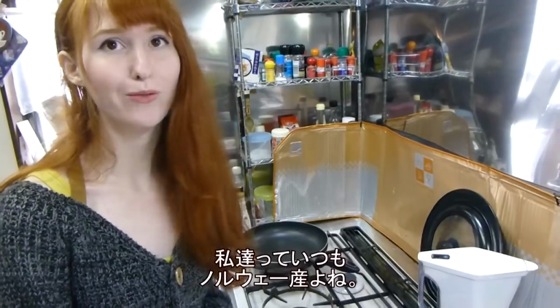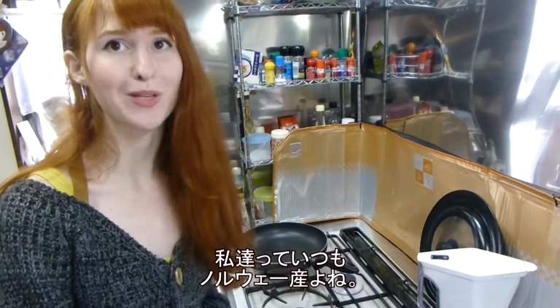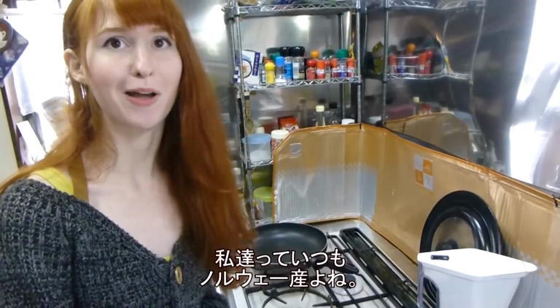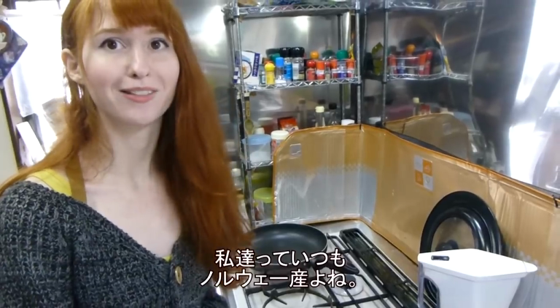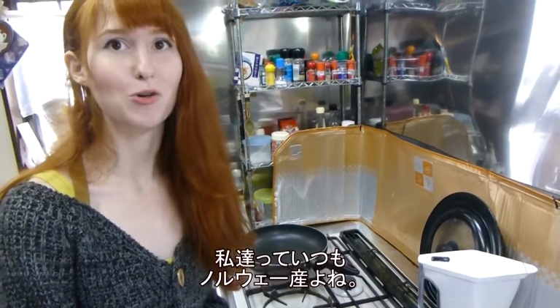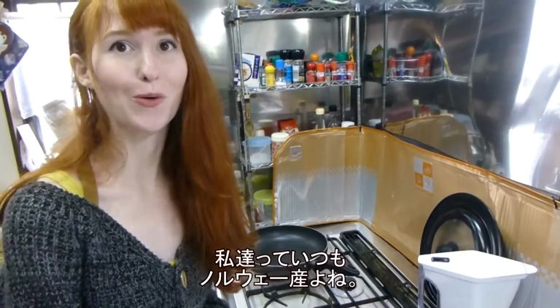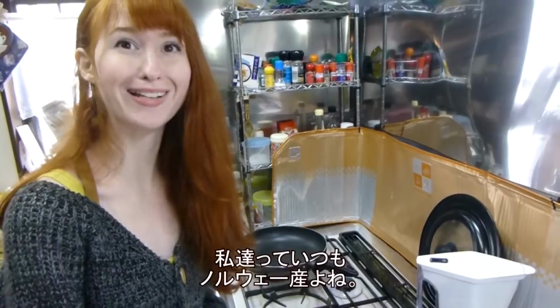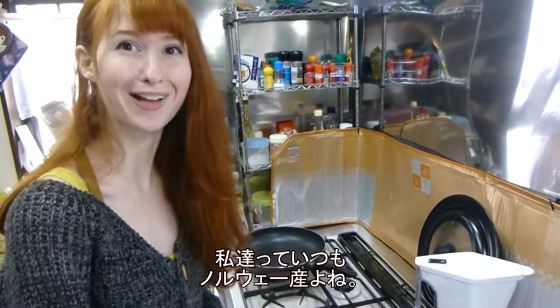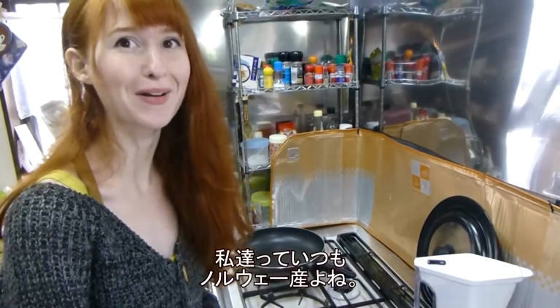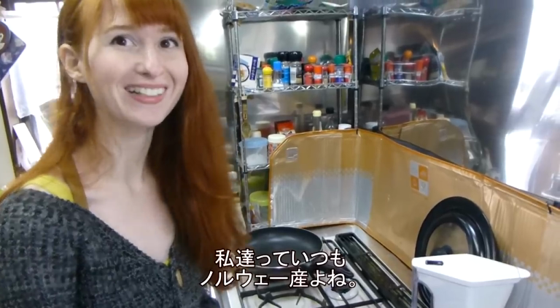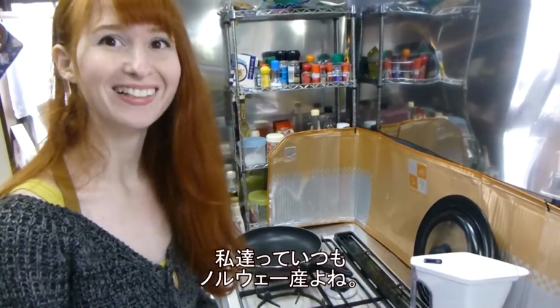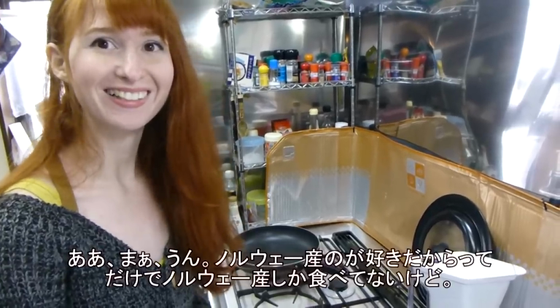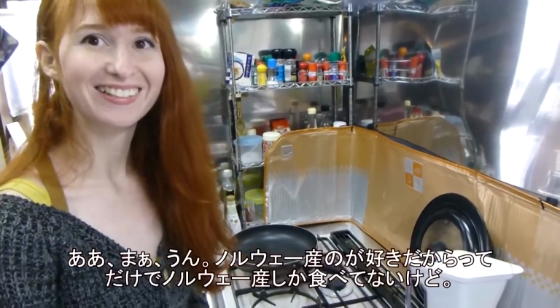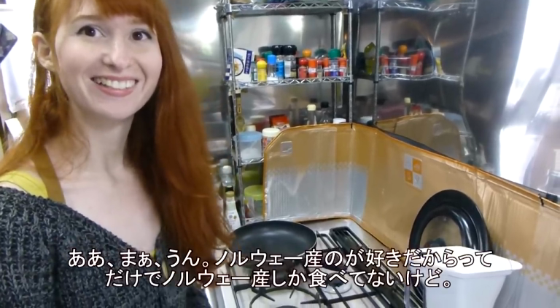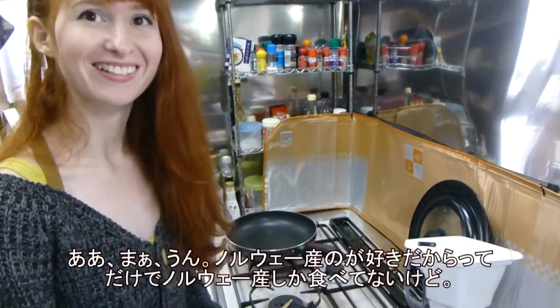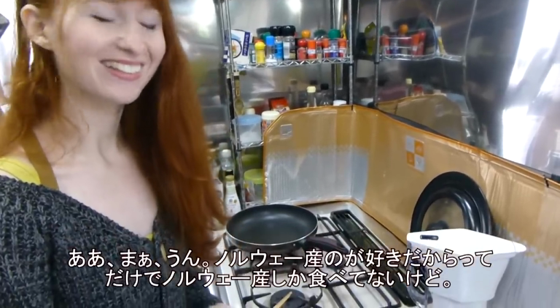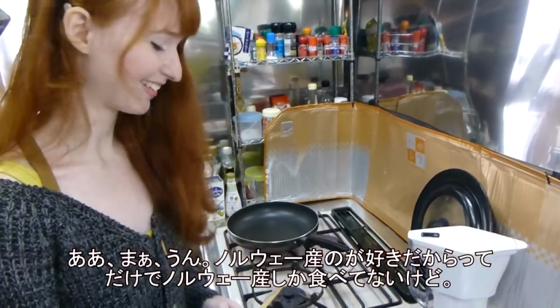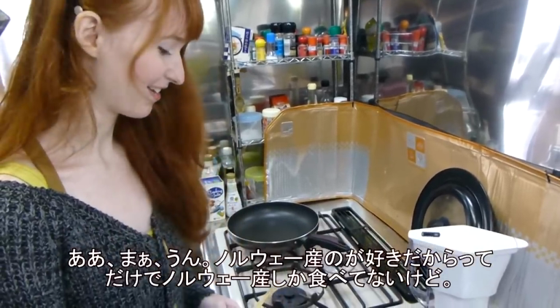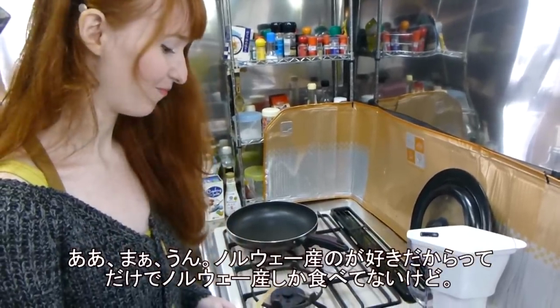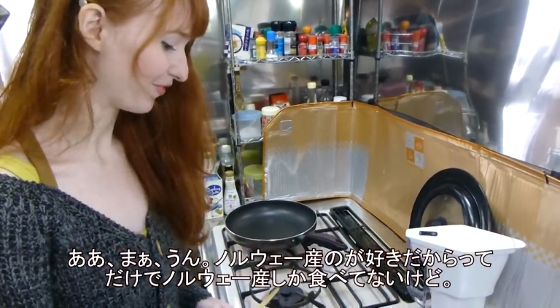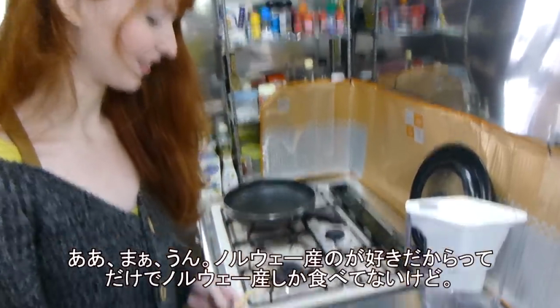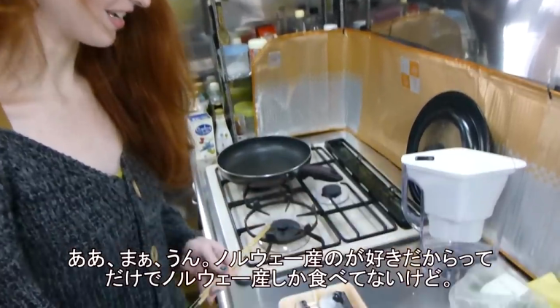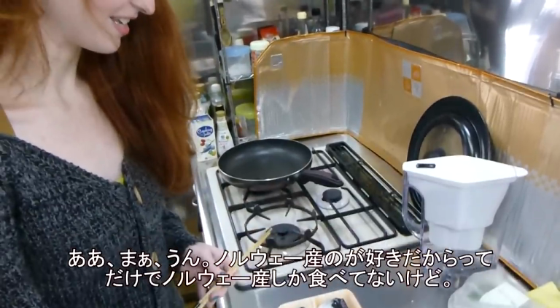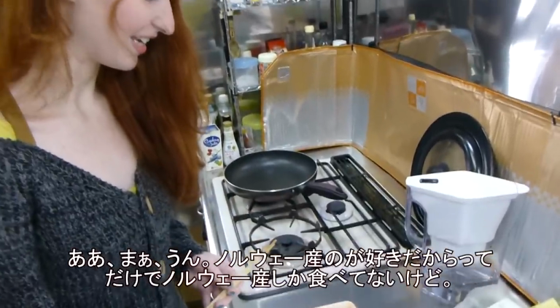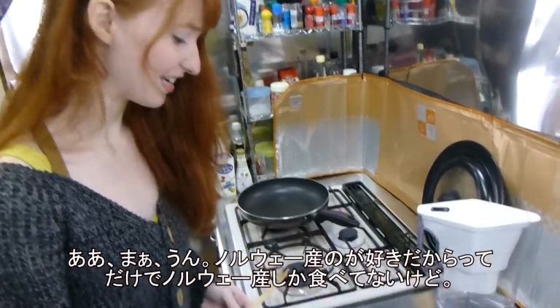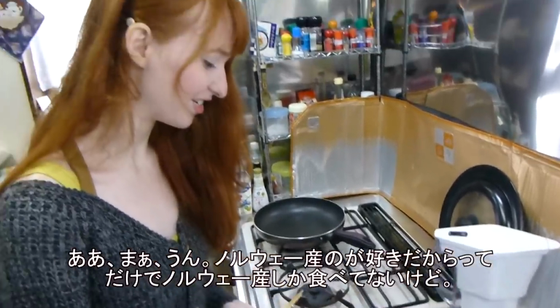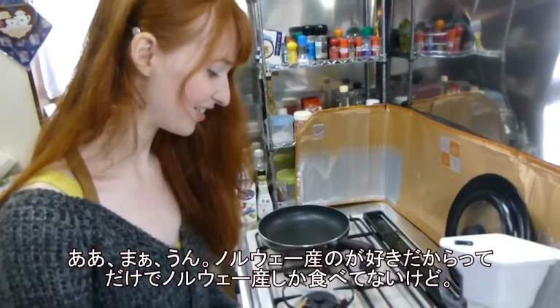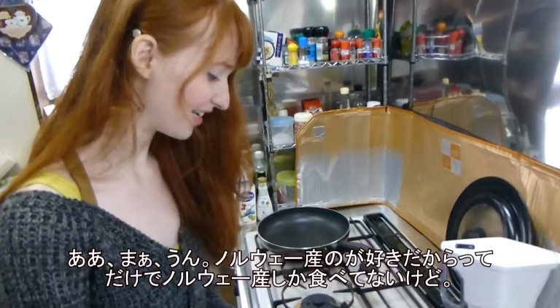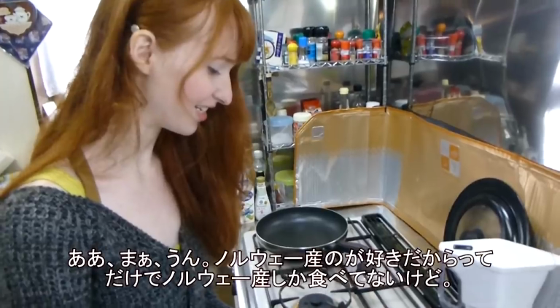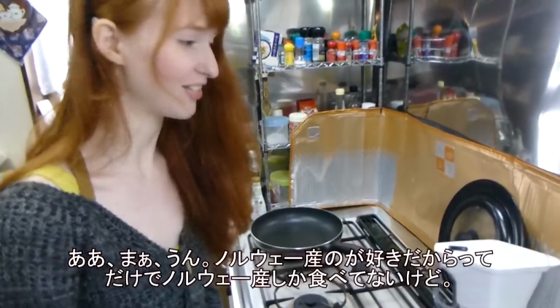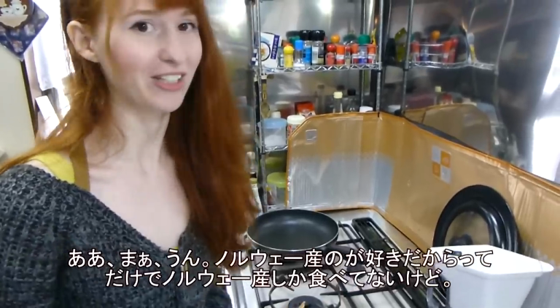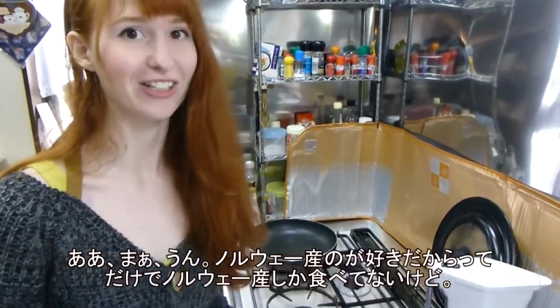We've always bought the Norway saba. It's just because I like Norway — it just tastes really good. Thank you, Norway.